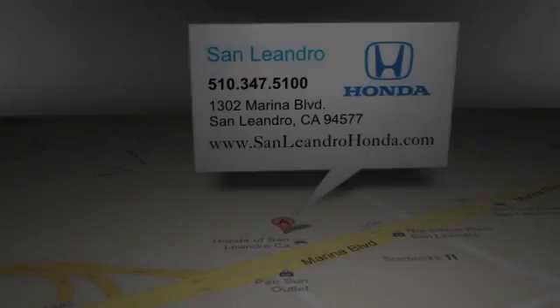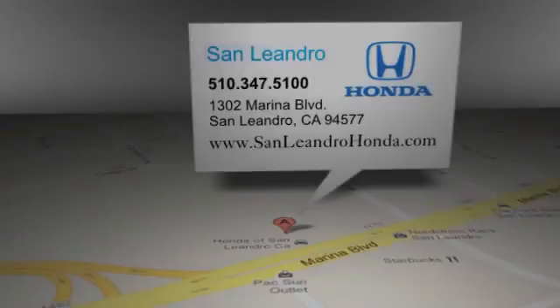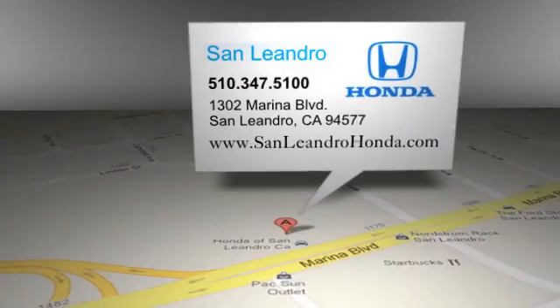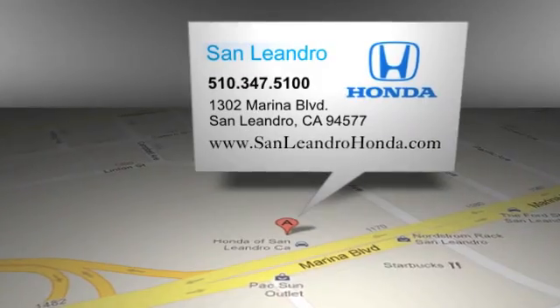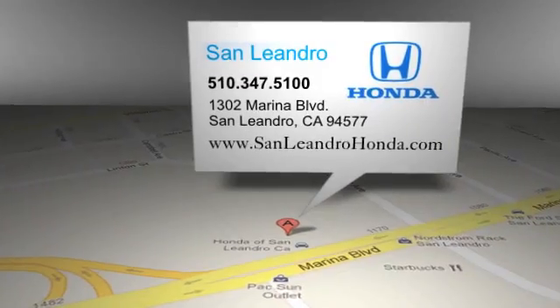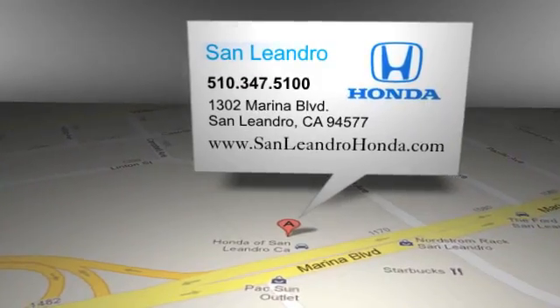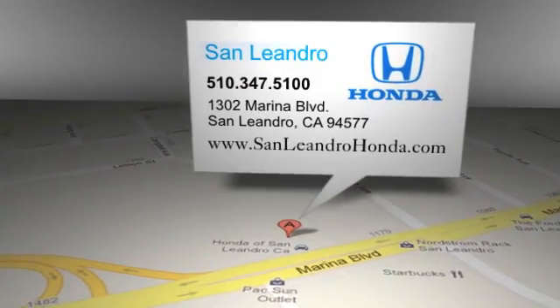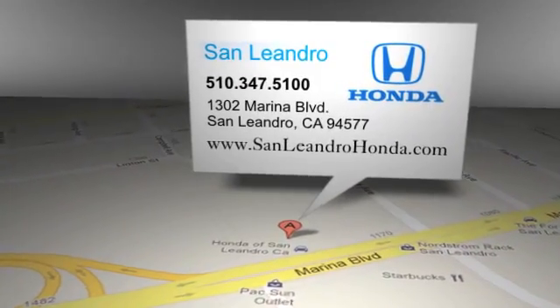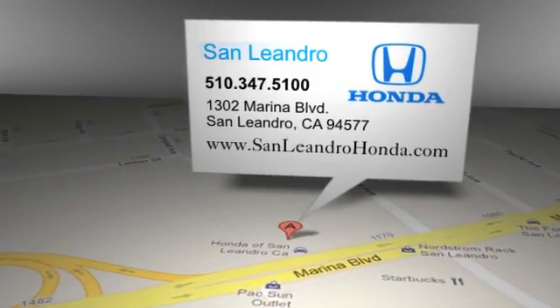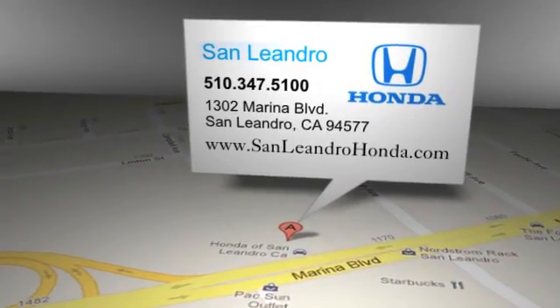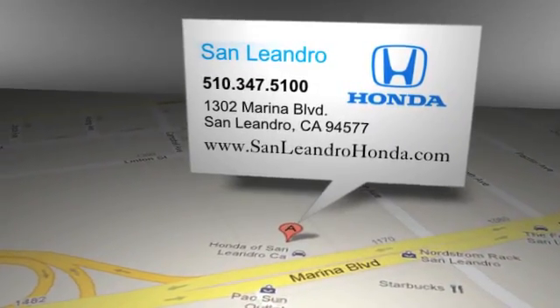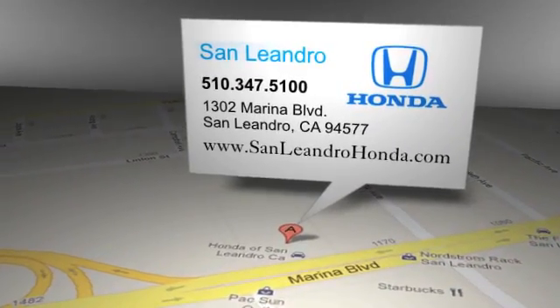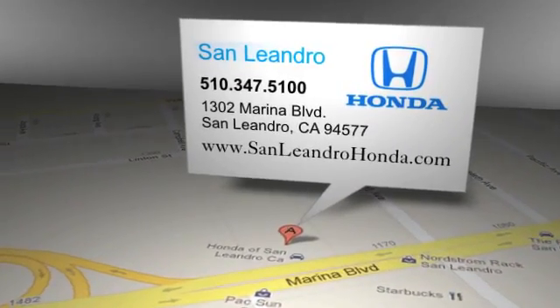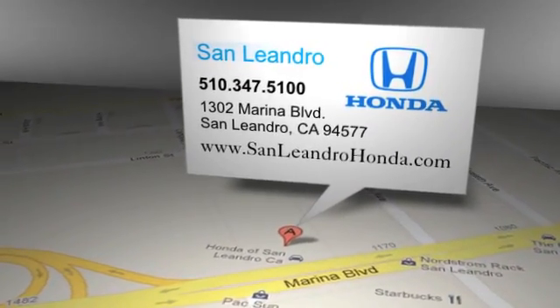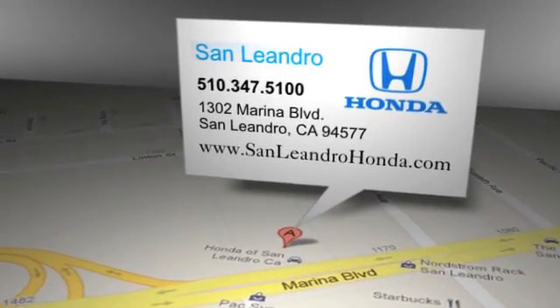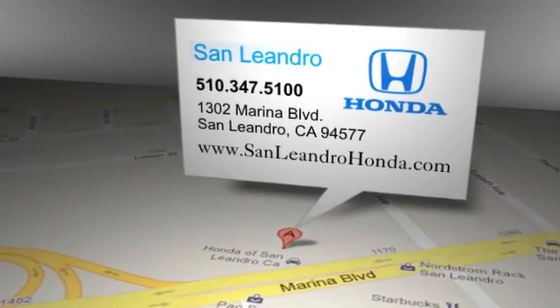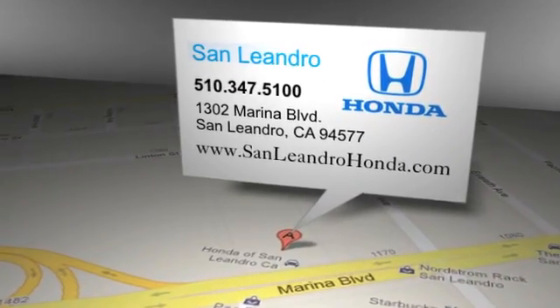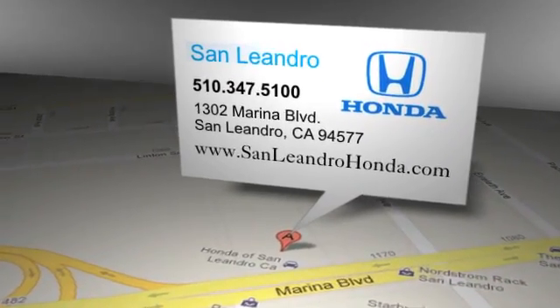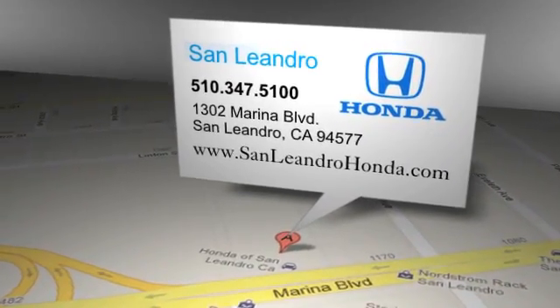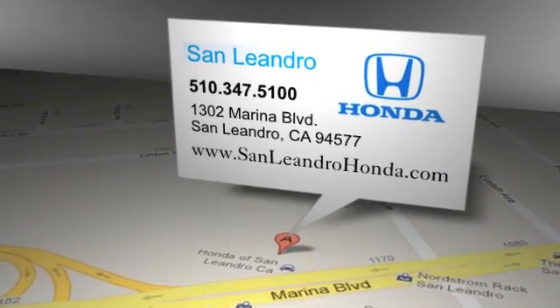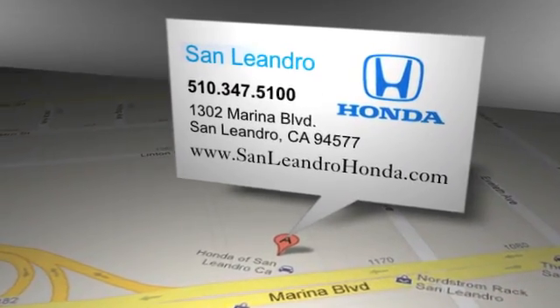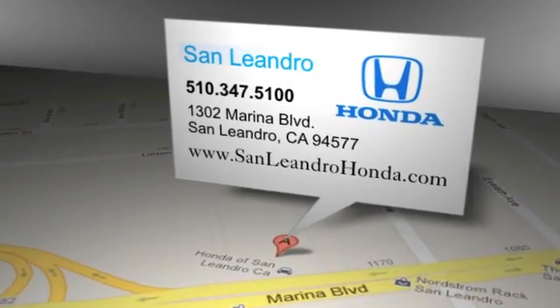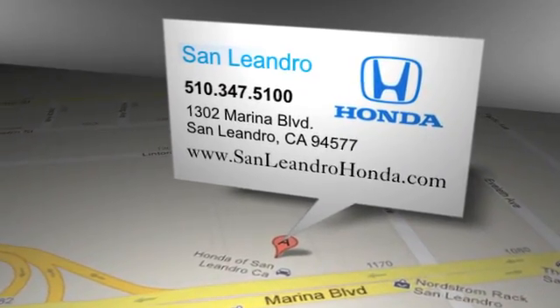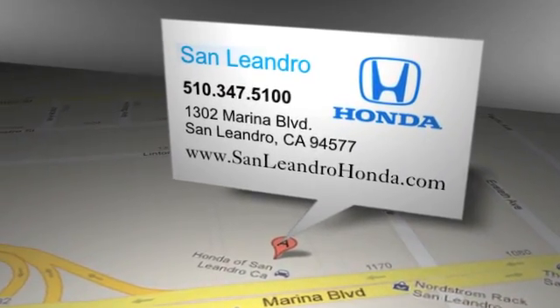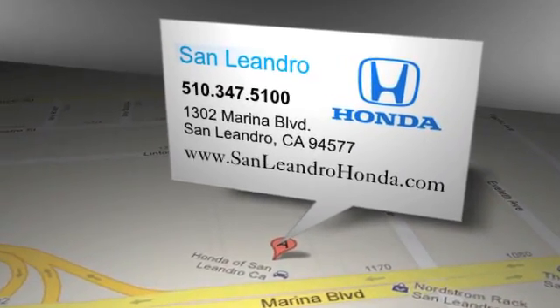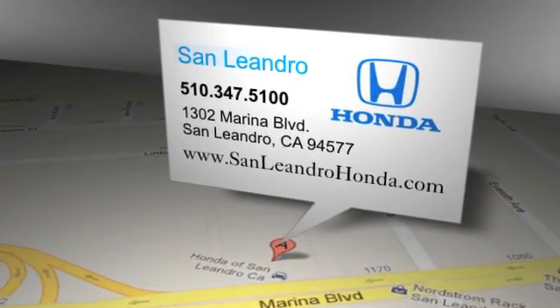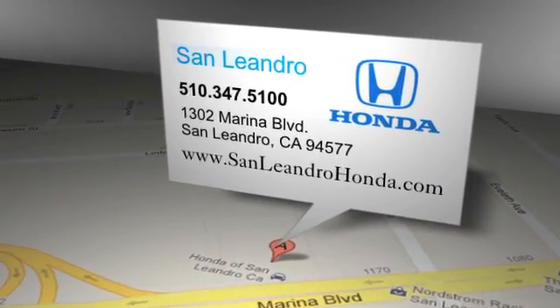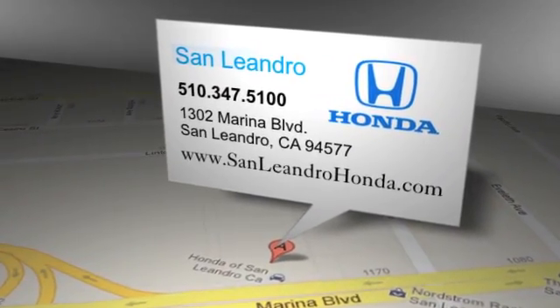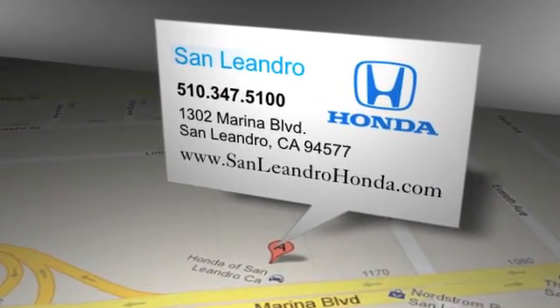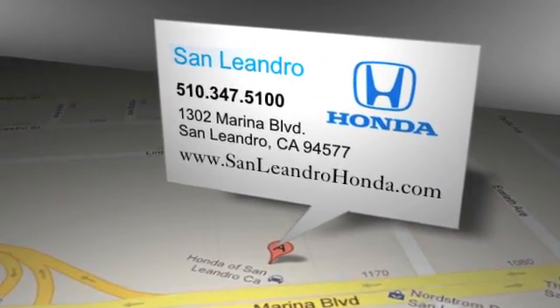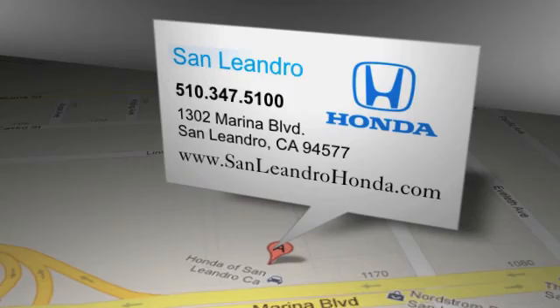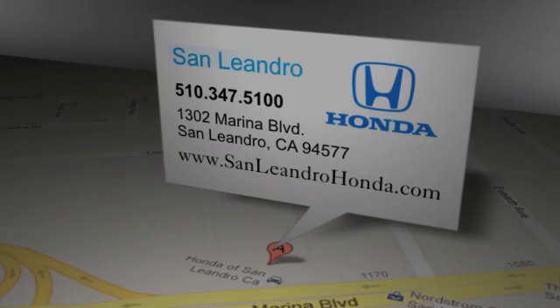San Leandro Honda is located at 1302 Marina Boulevard in San Leandro, California.